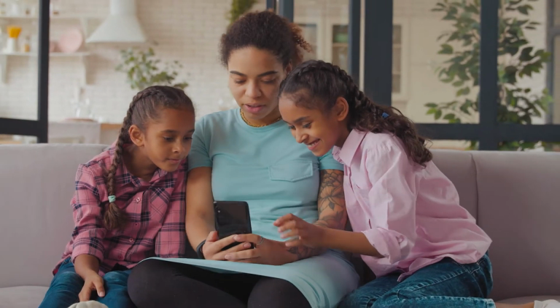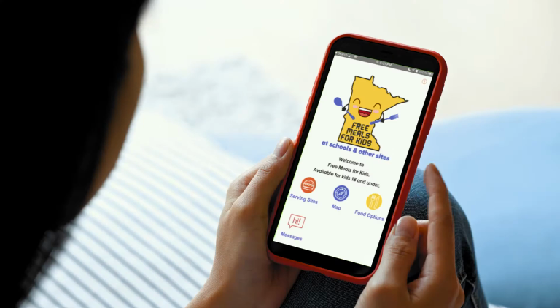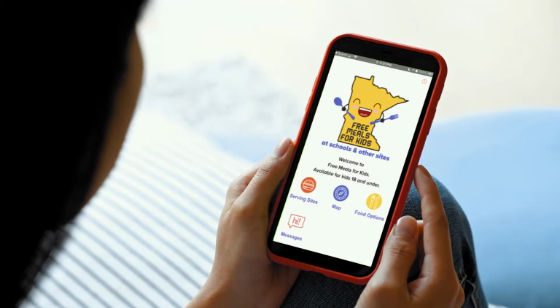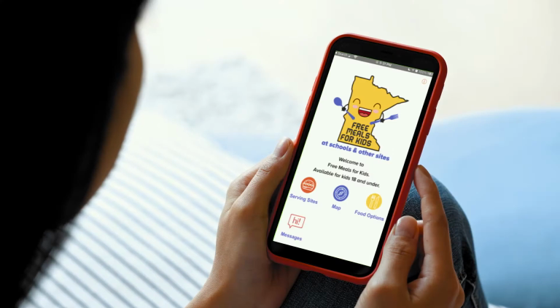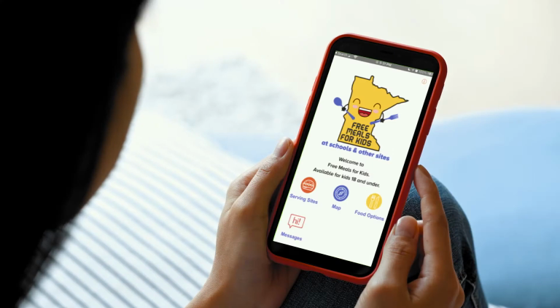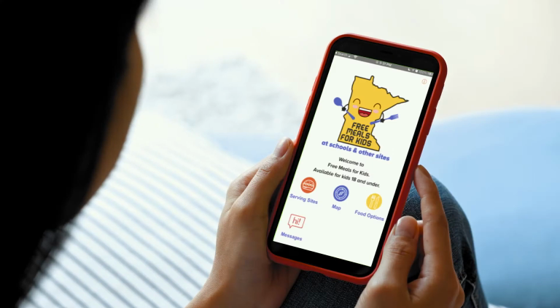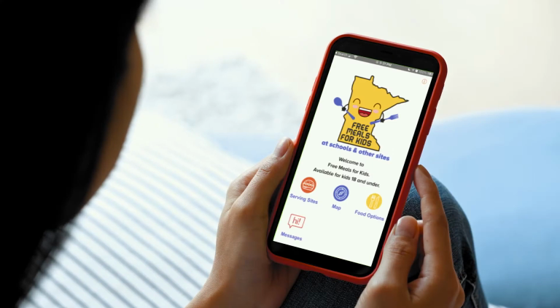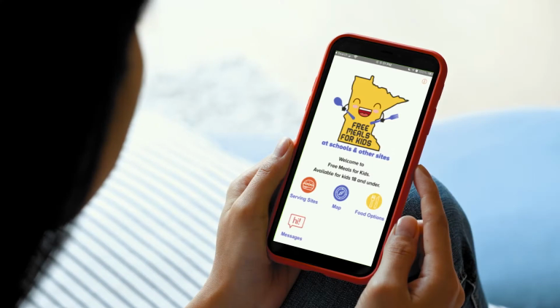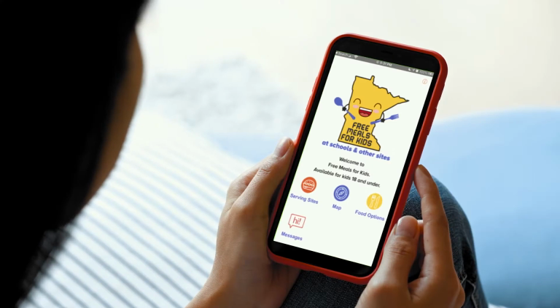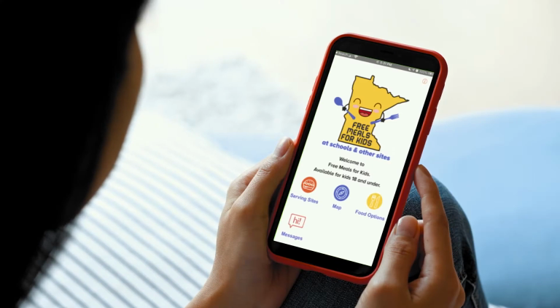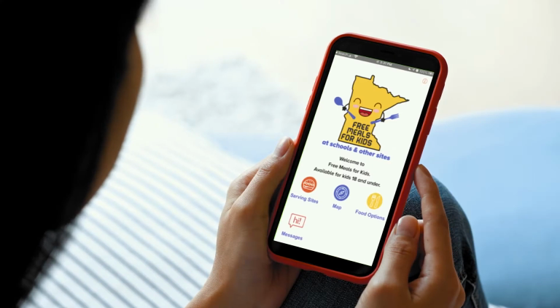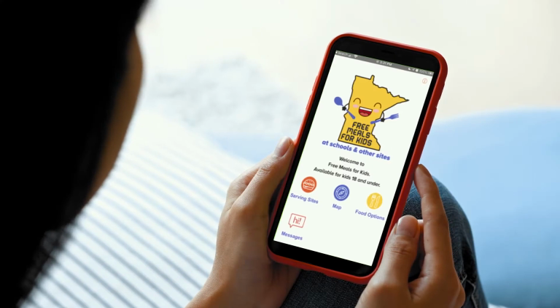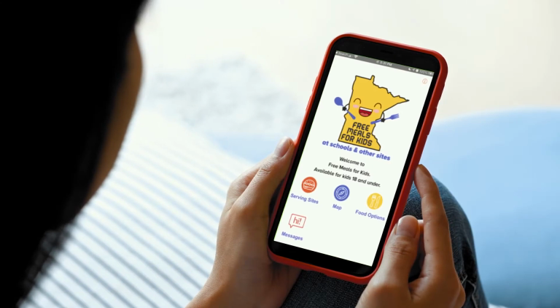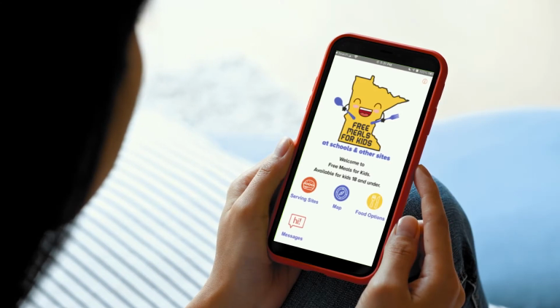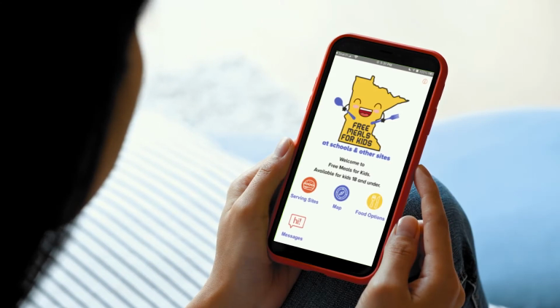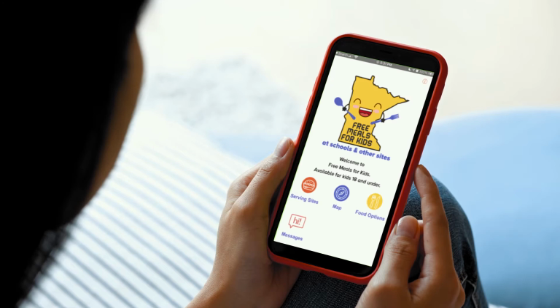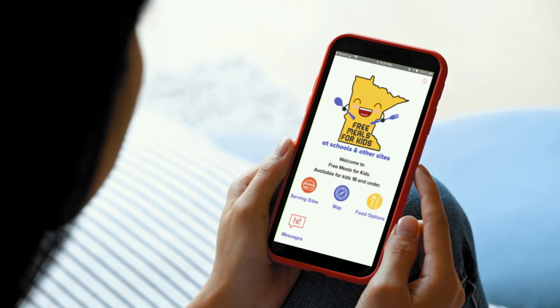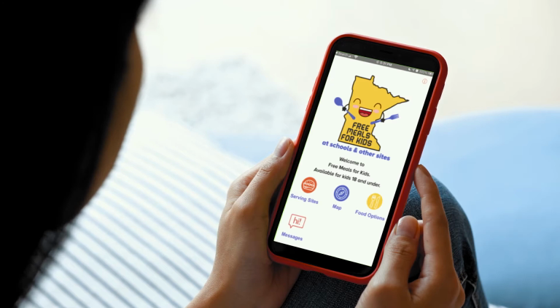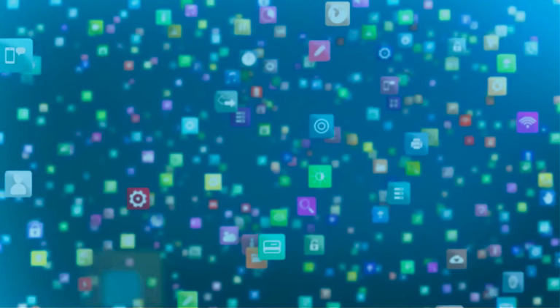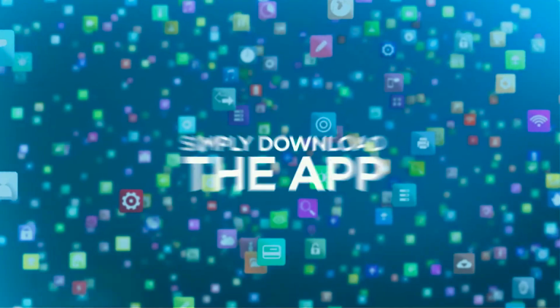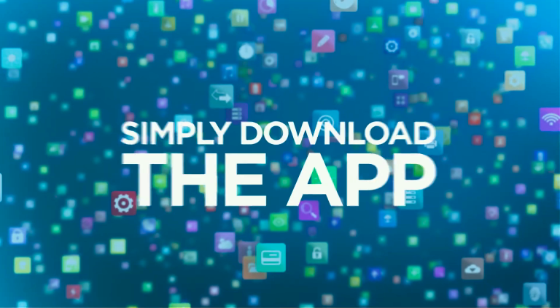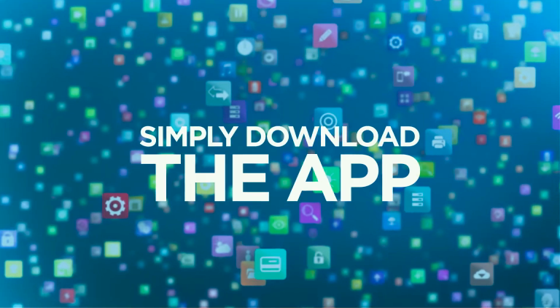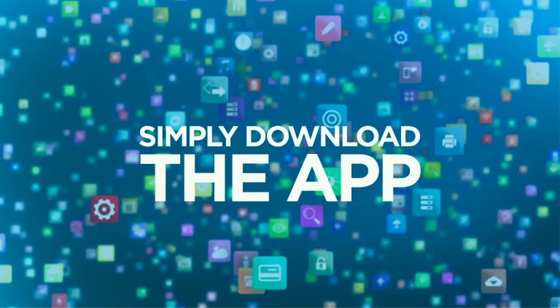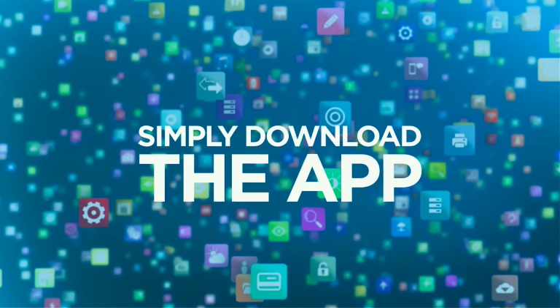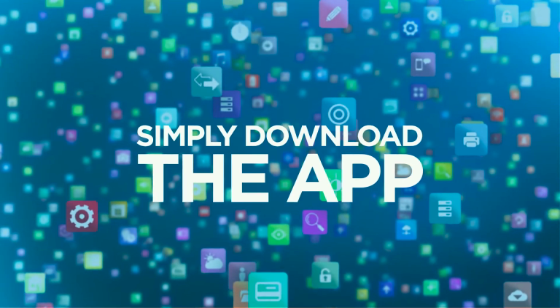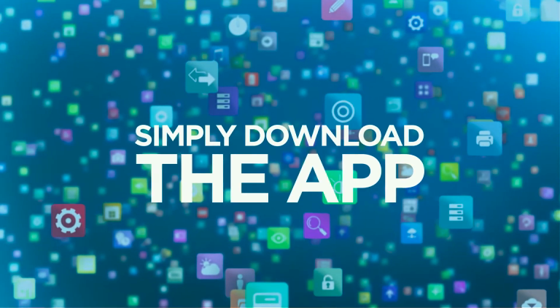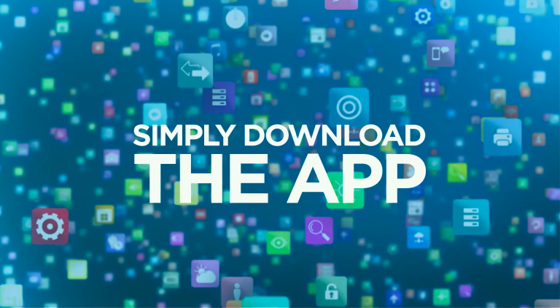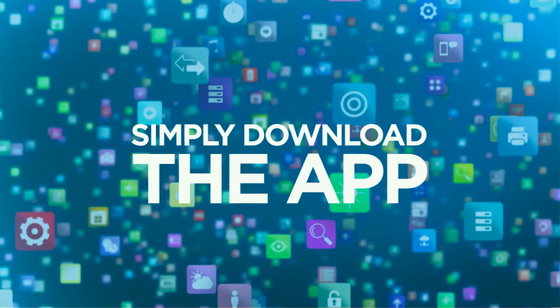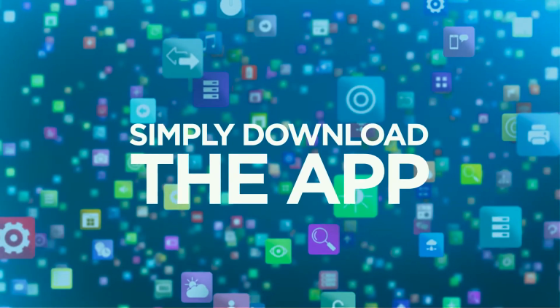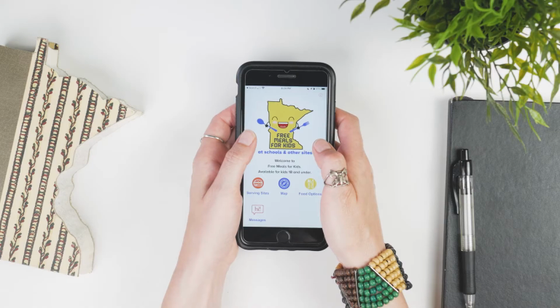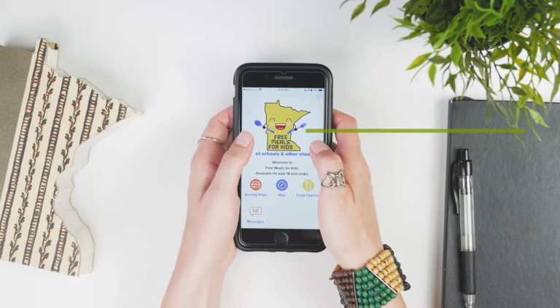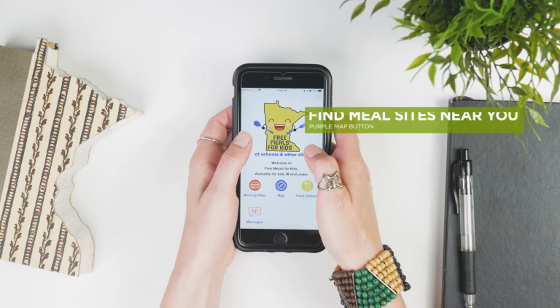The Free Meals for Kids app can help you find one near you. Simply download the app from the Apple App Store or Google Play.